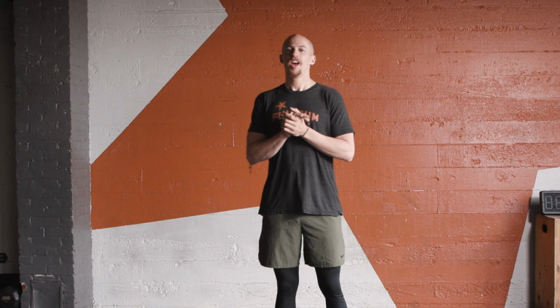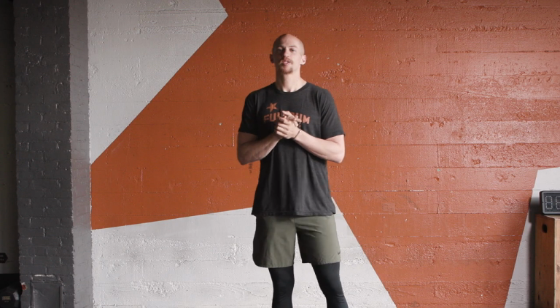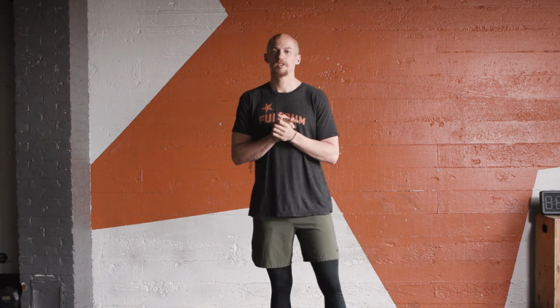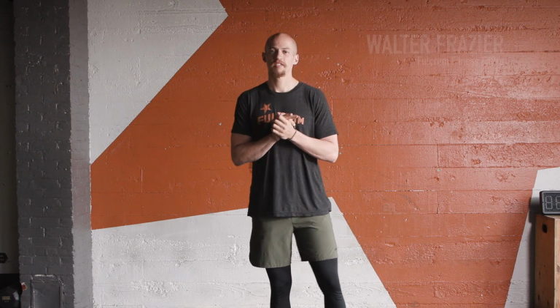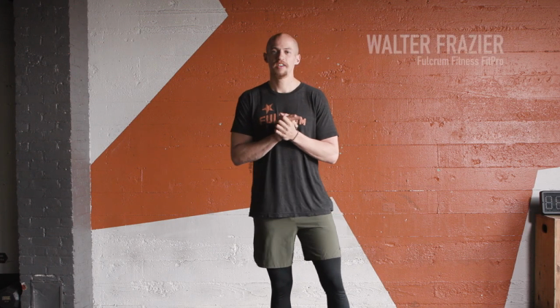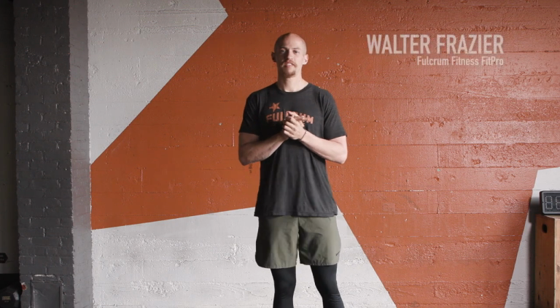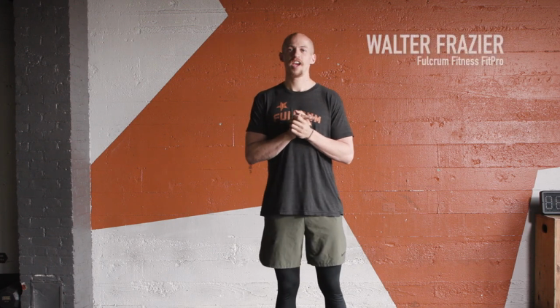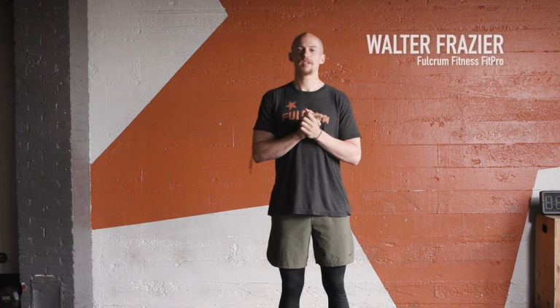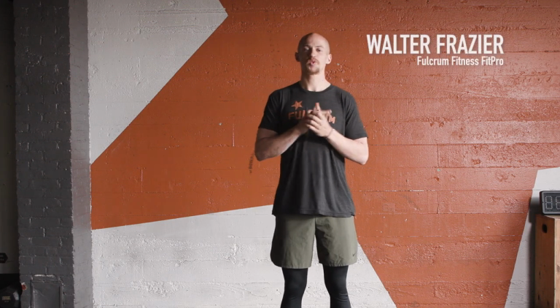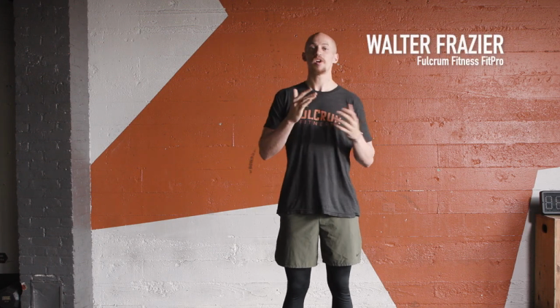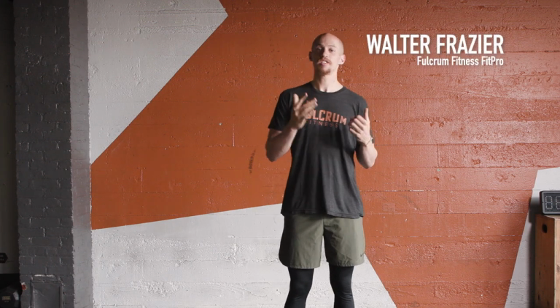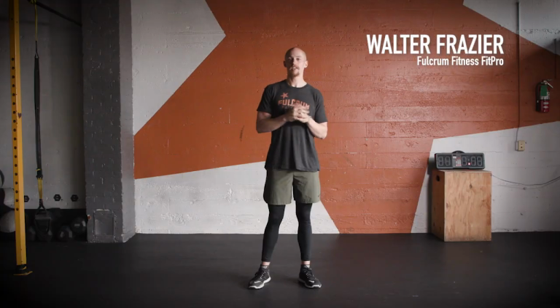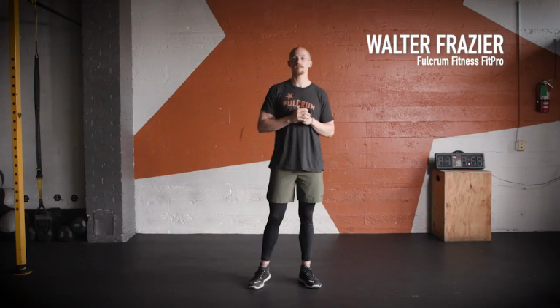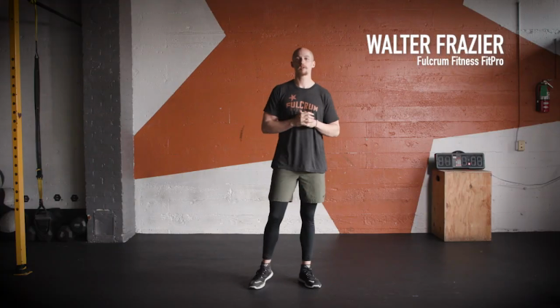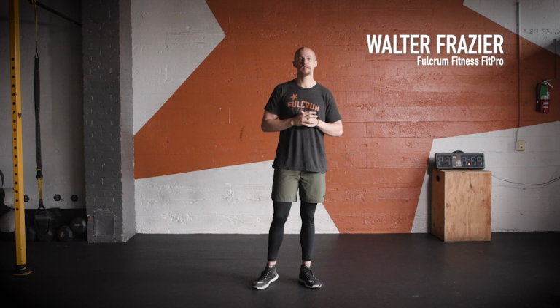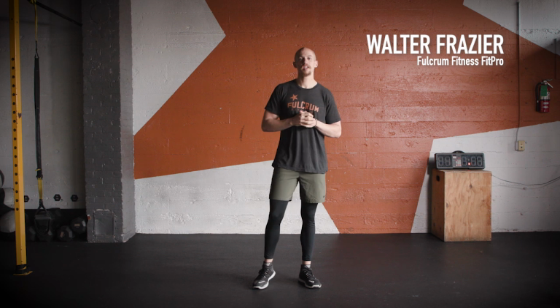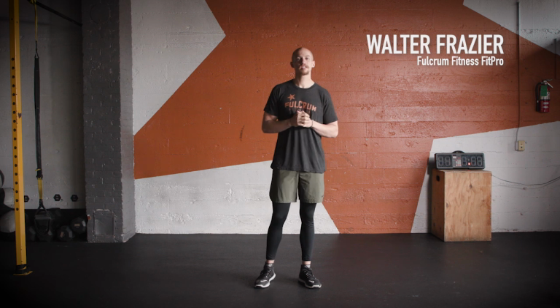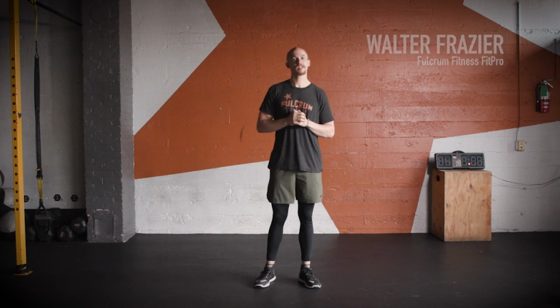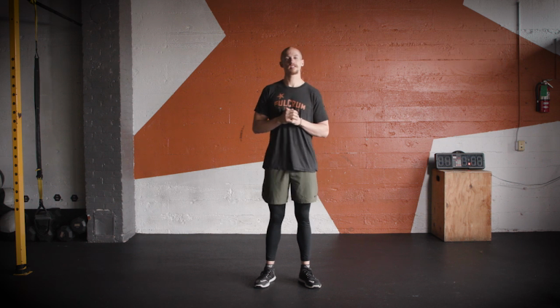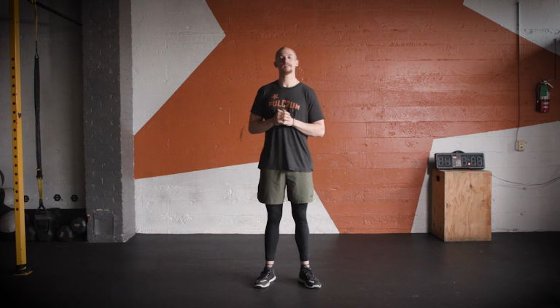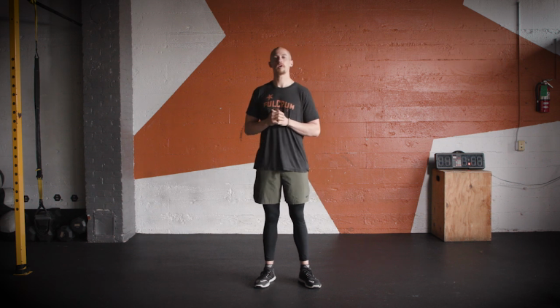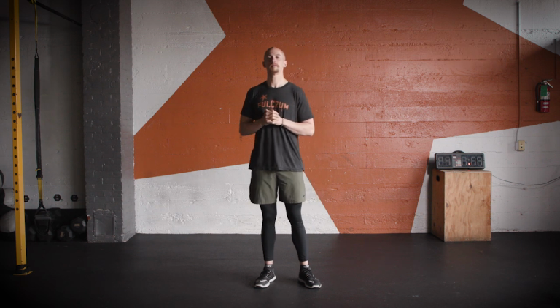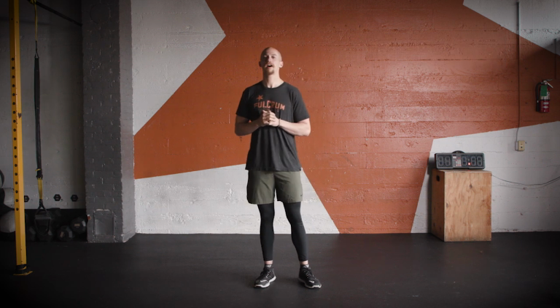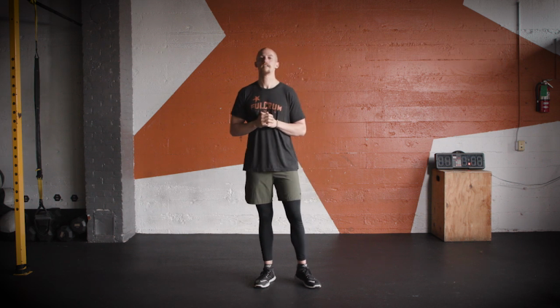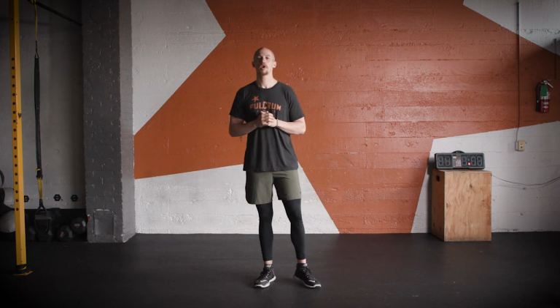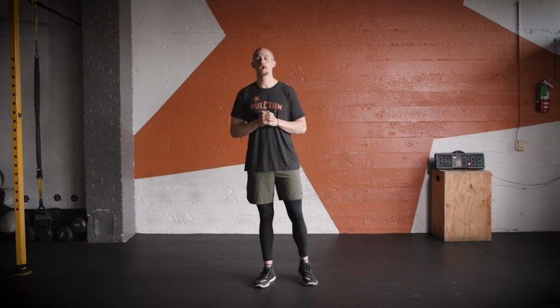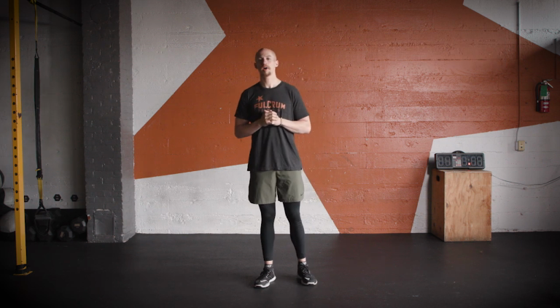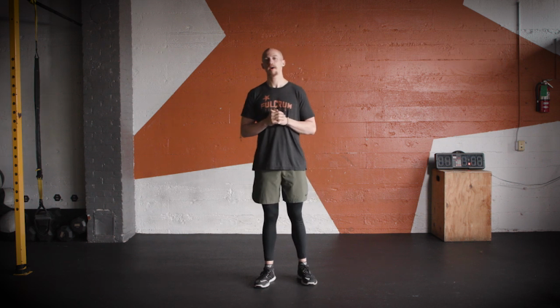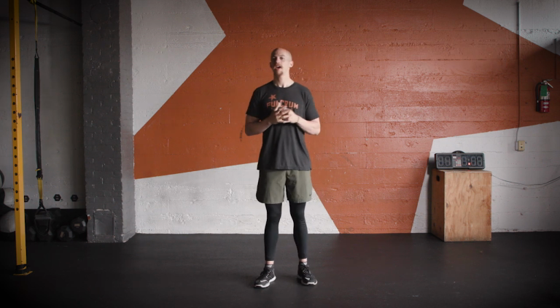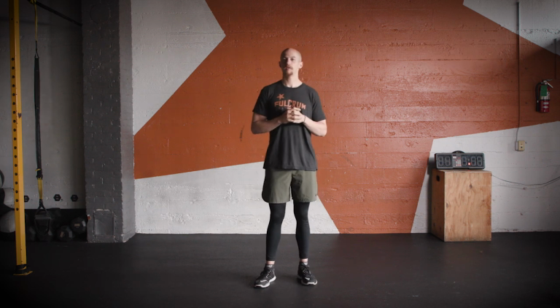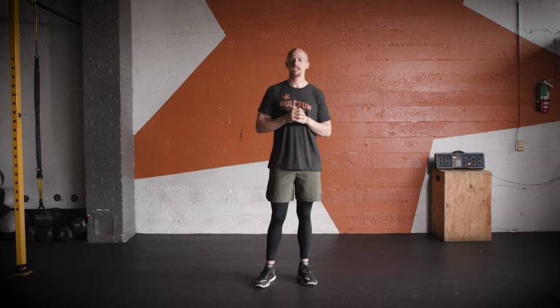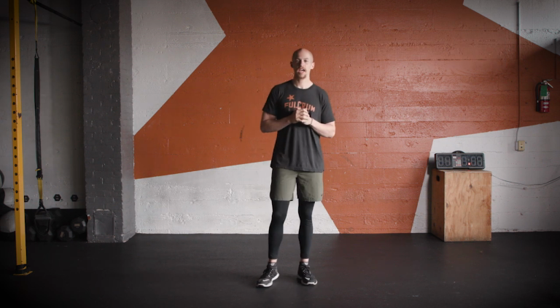What's going on FitFam? This is Walt from Fulcrum Fitness. This is the Fulcrum 5, our warm-up every day.